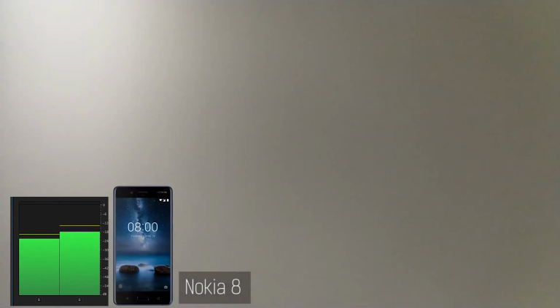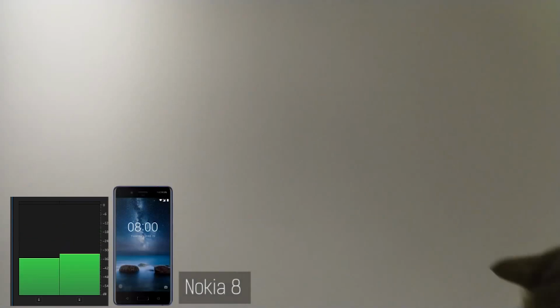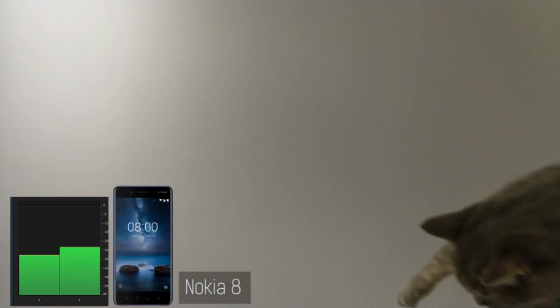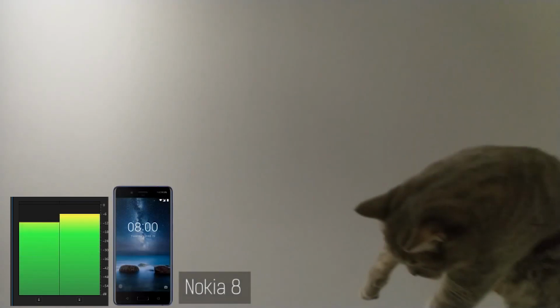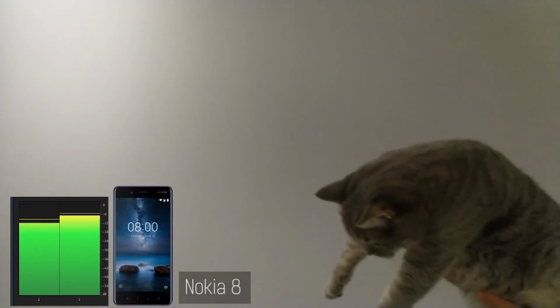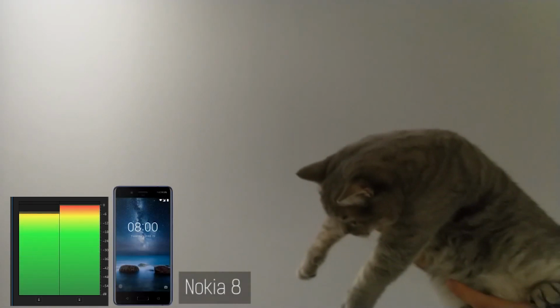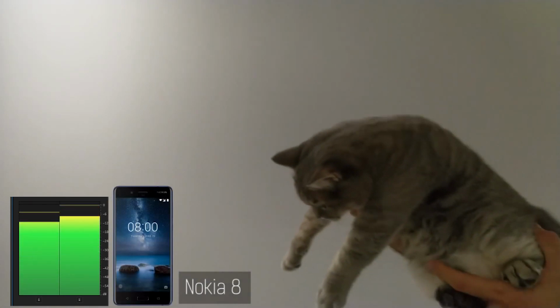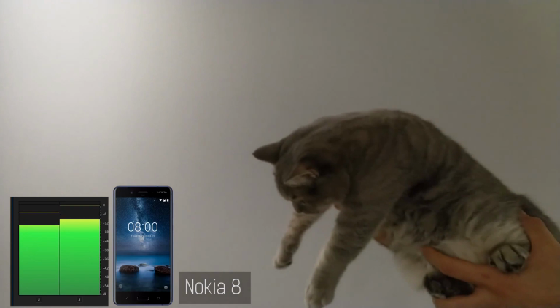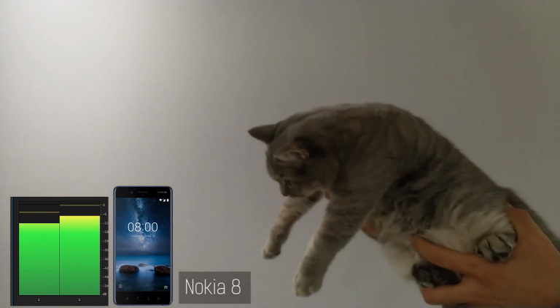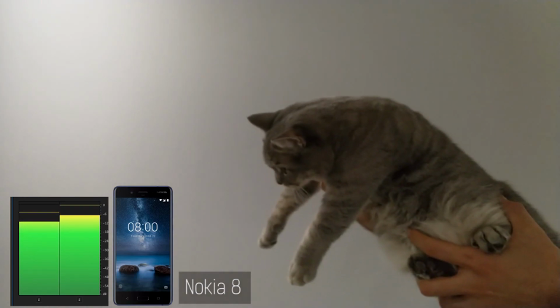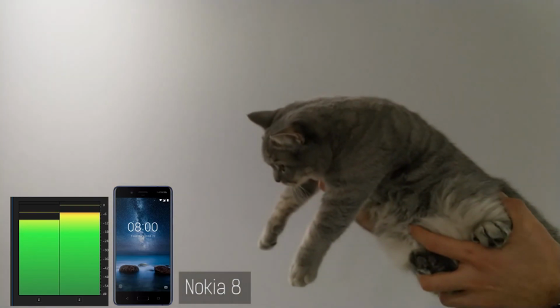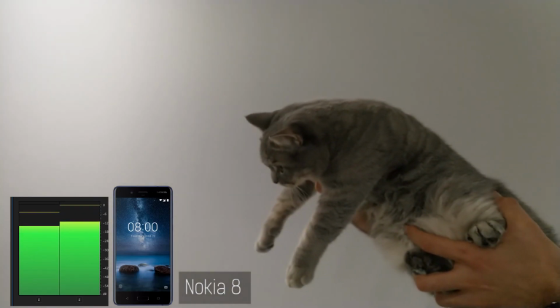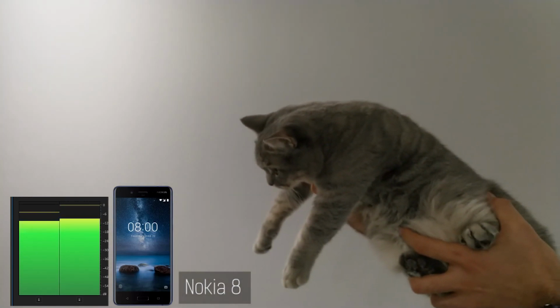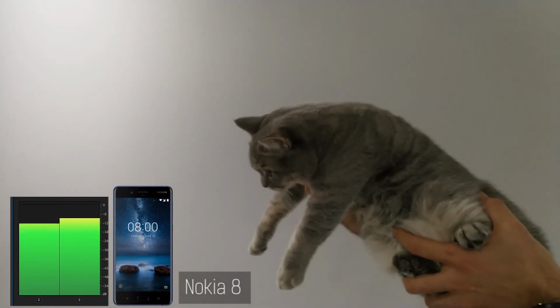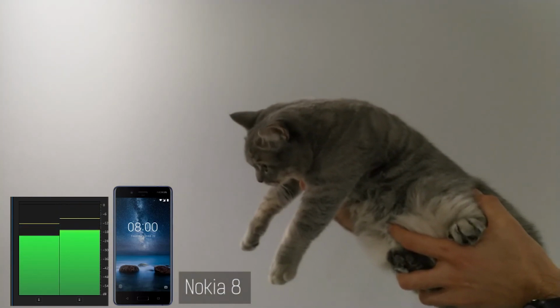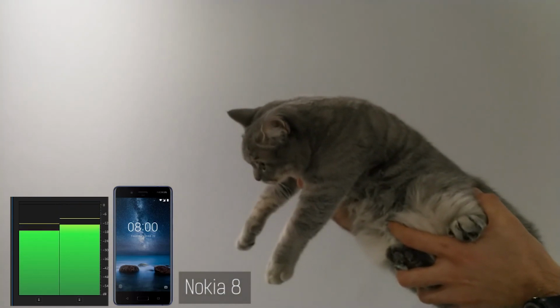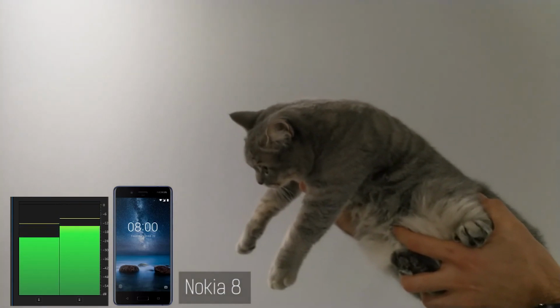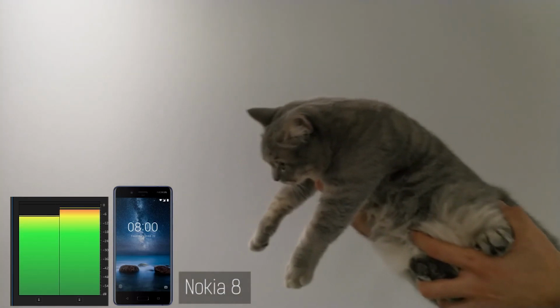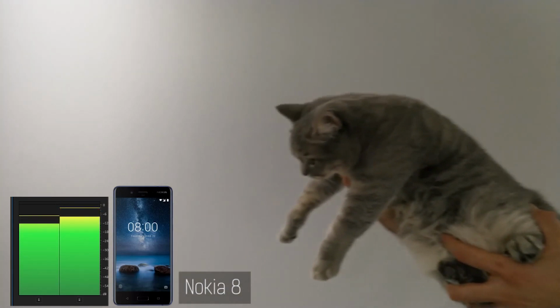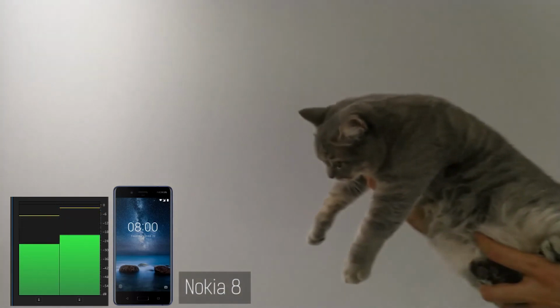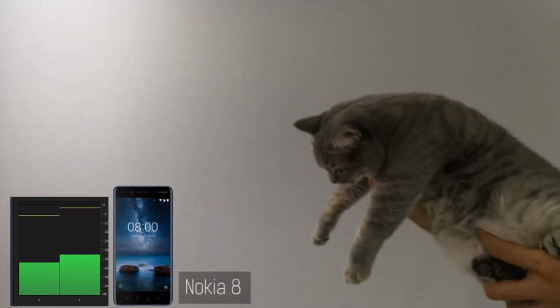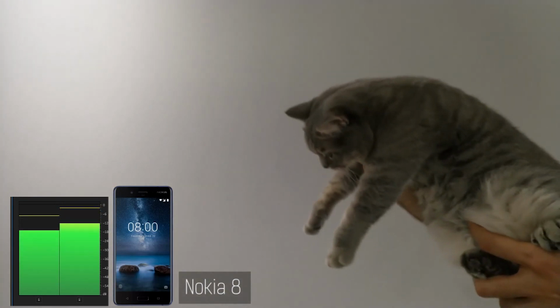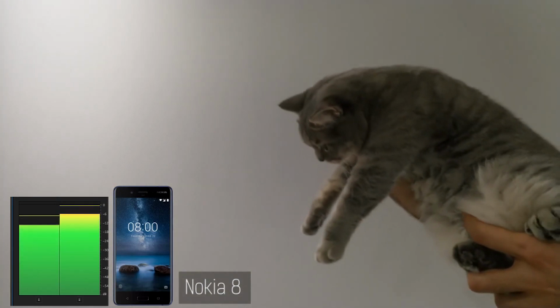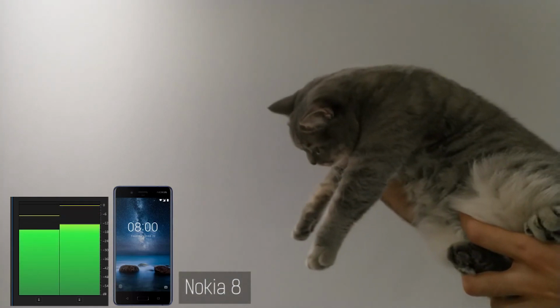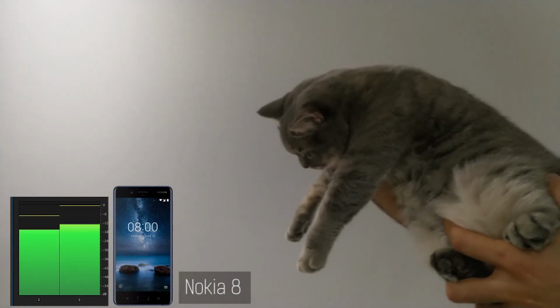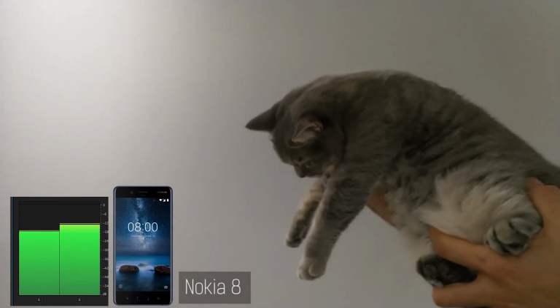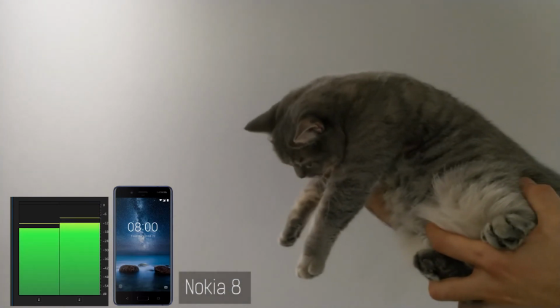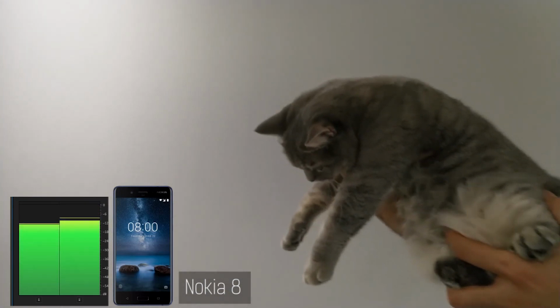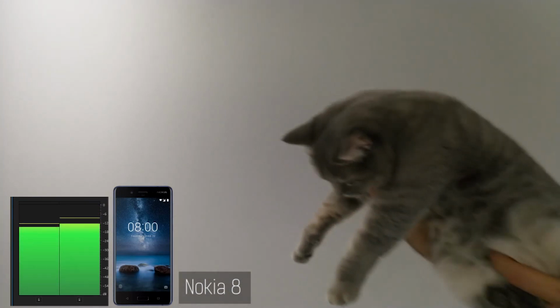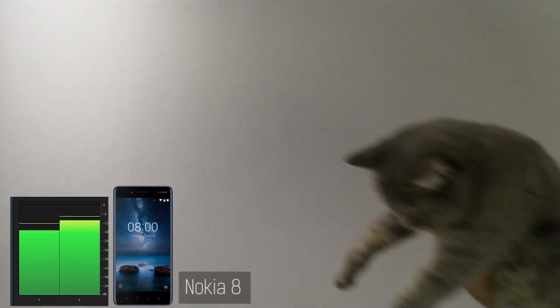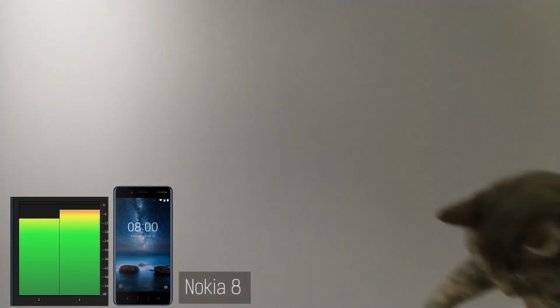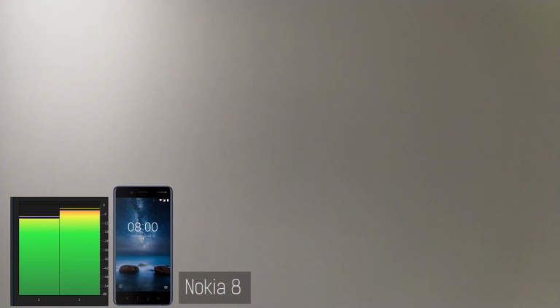I'm on the right-hand side now of both of these phones. The cat is an indication as to which side I'm on.